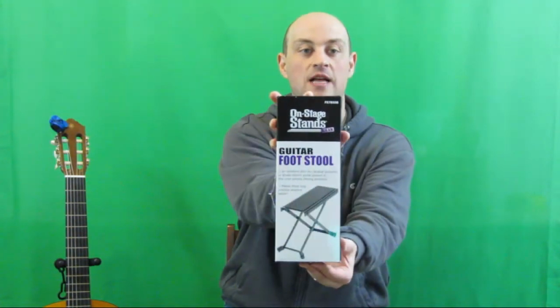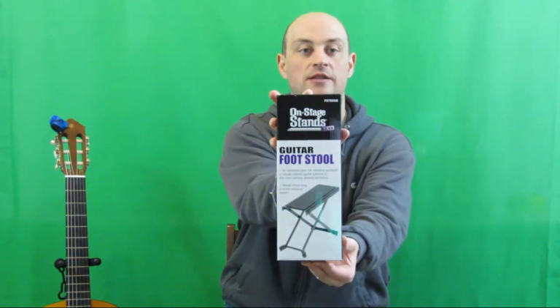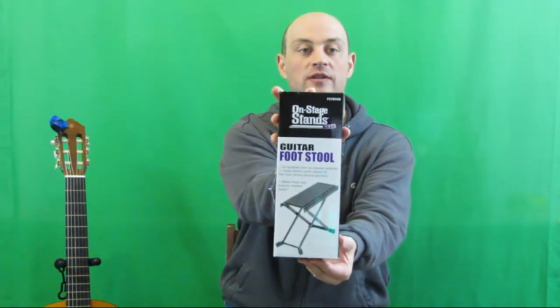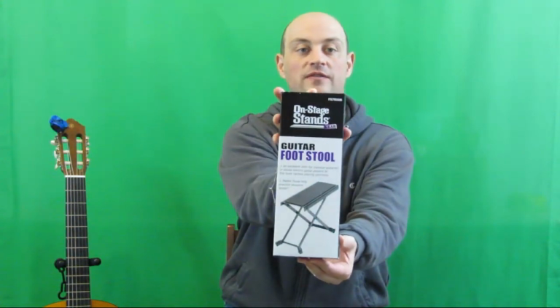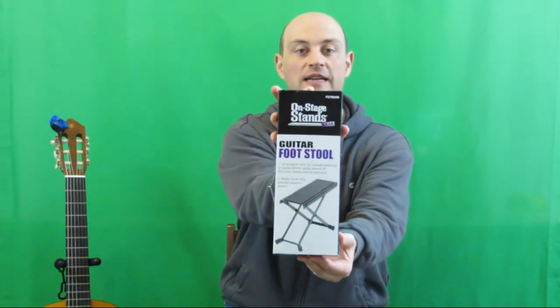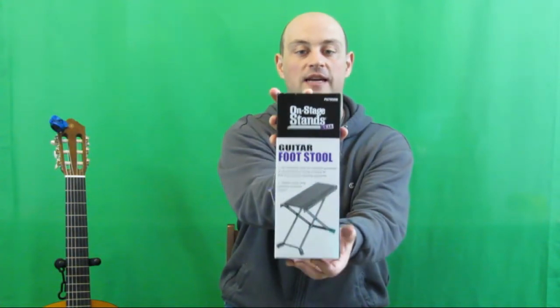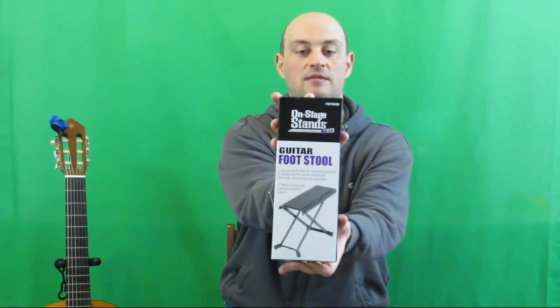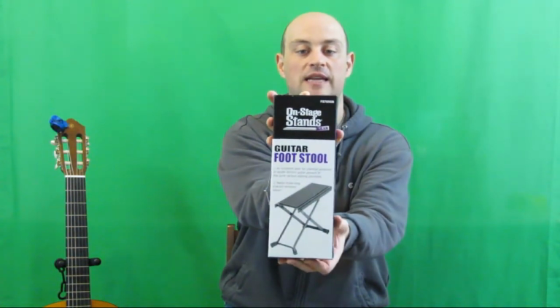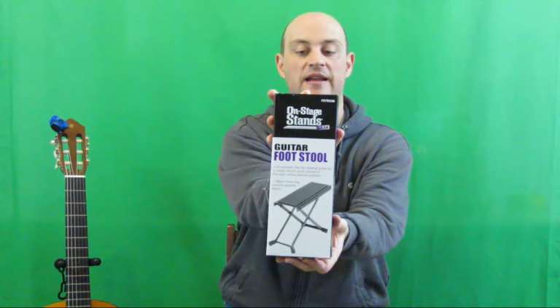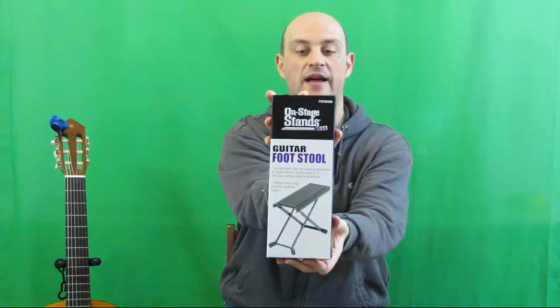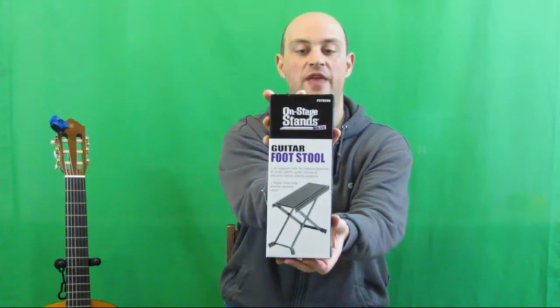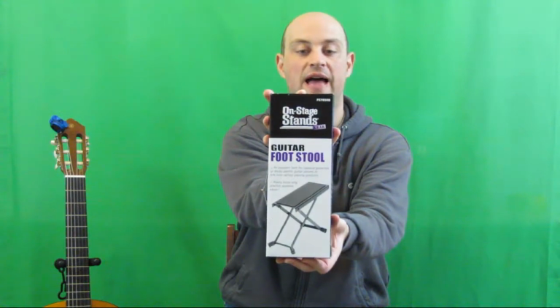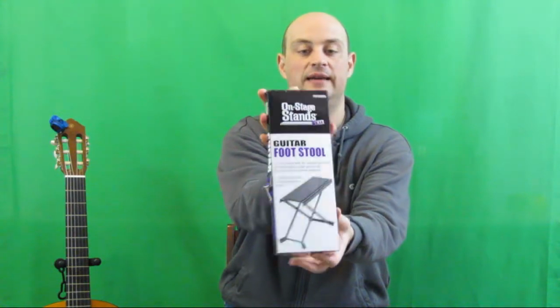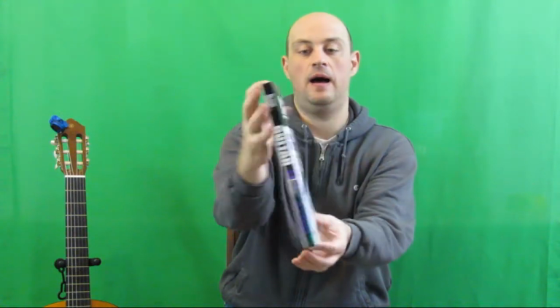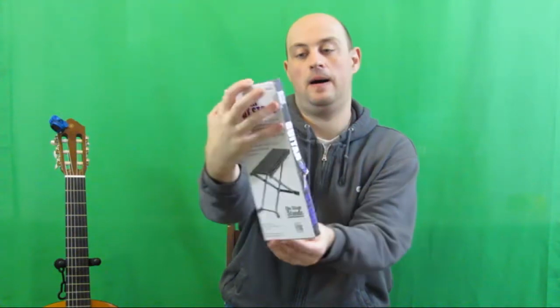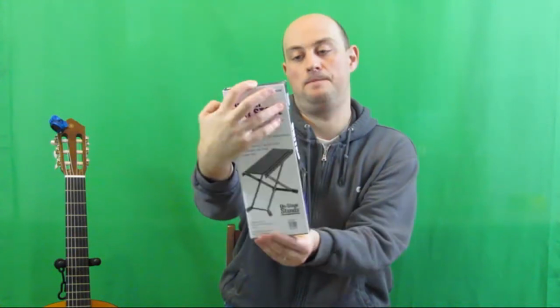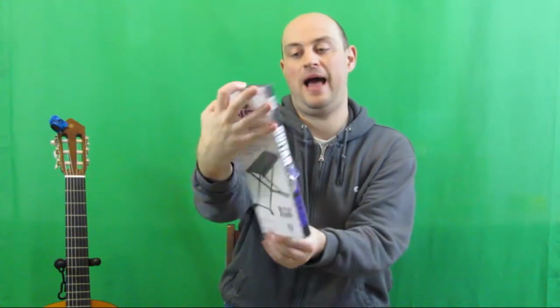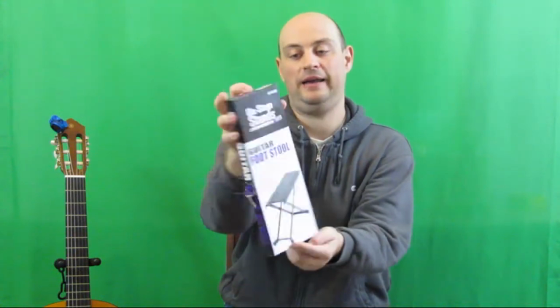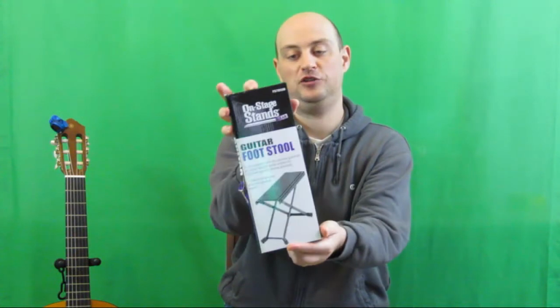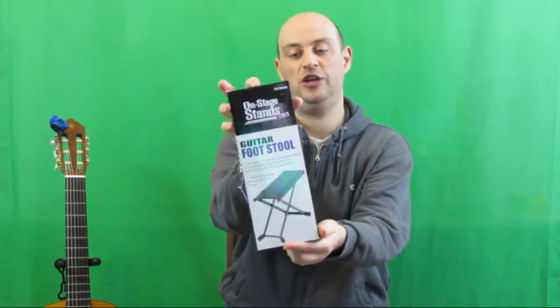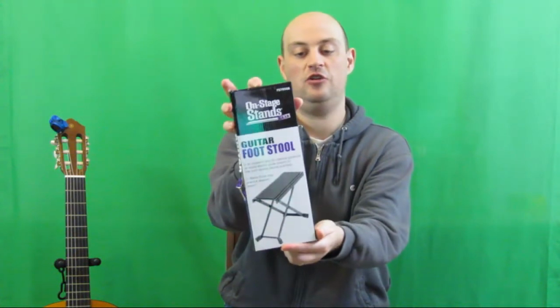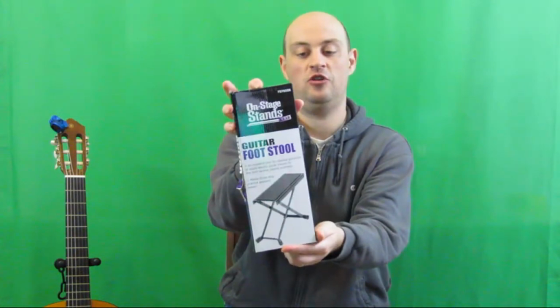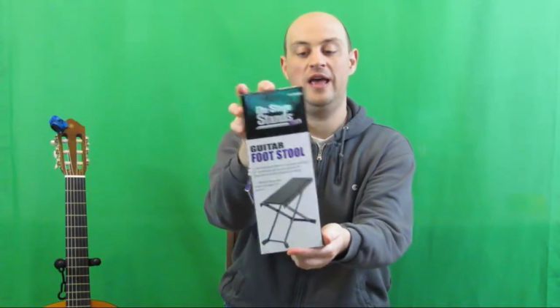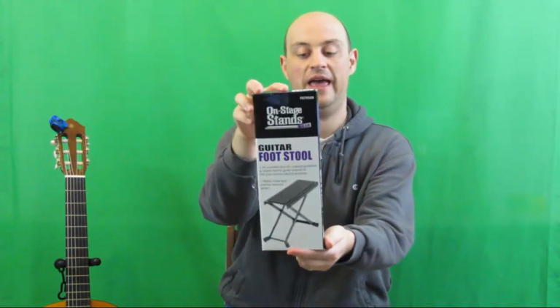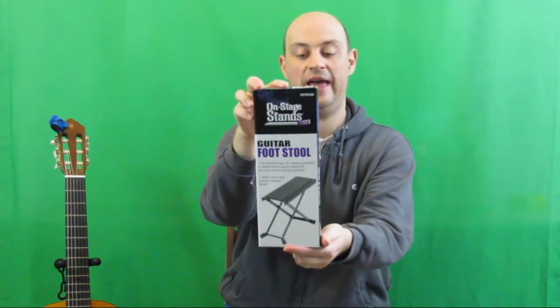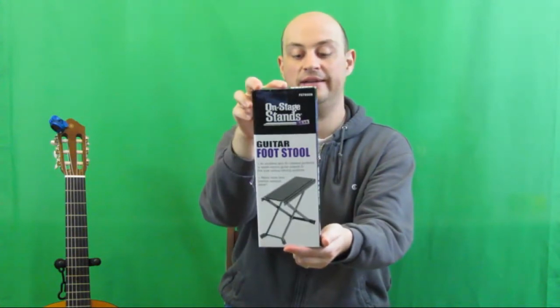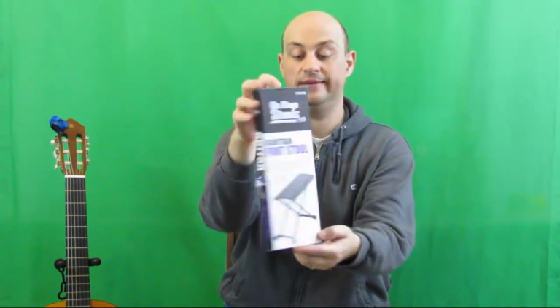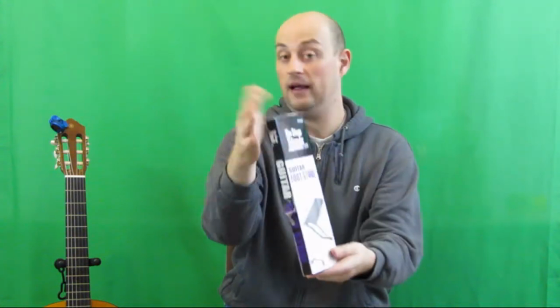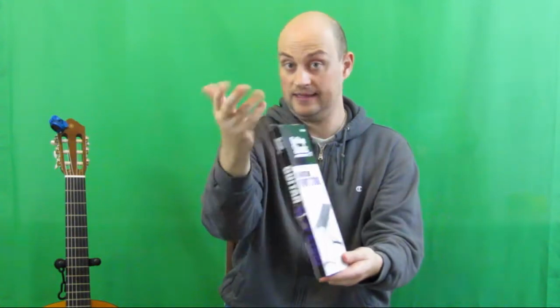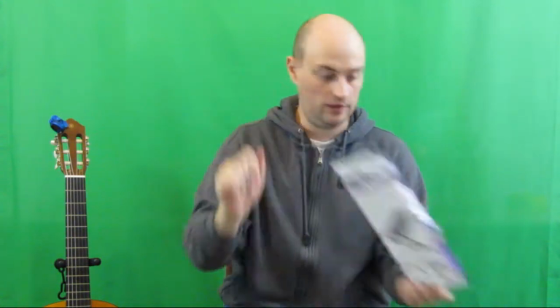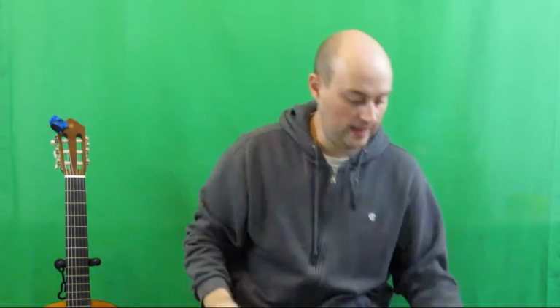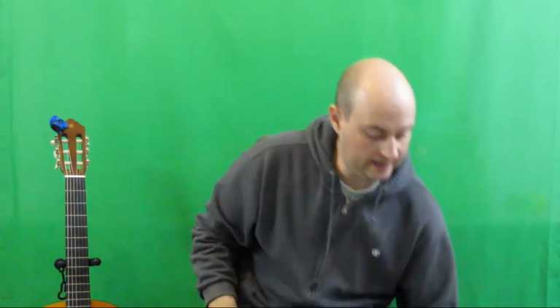So the device comes in this package here. Let's have a look at it.